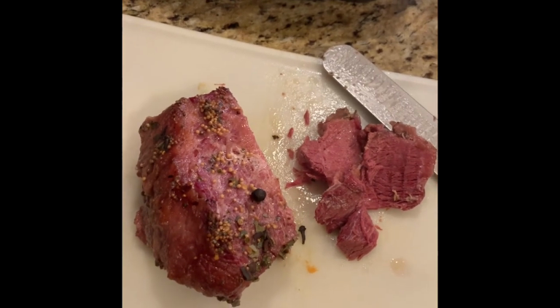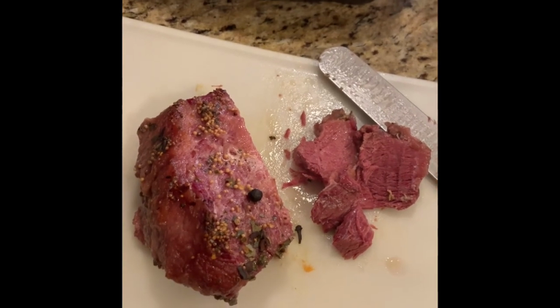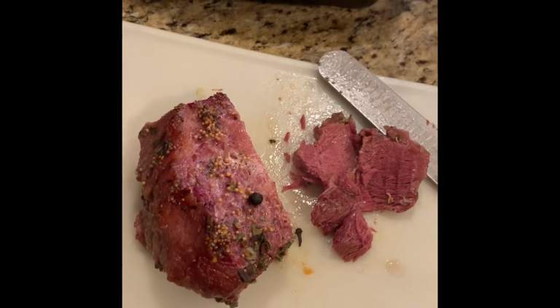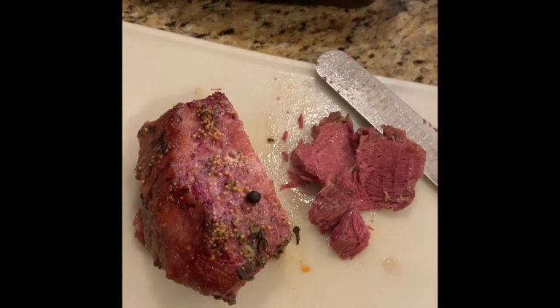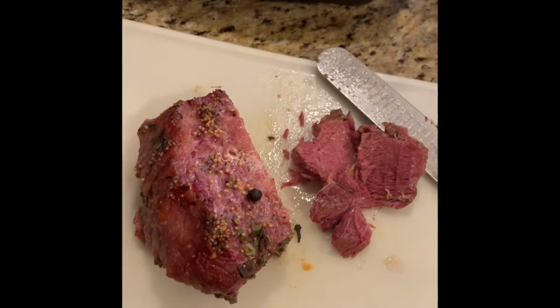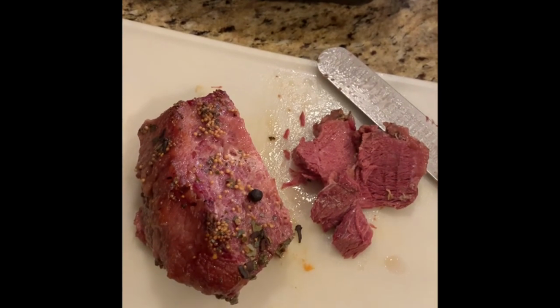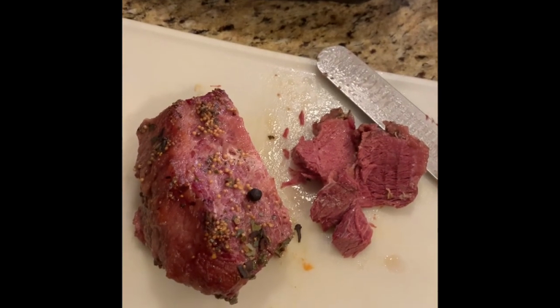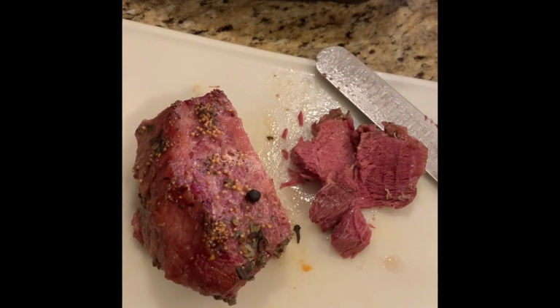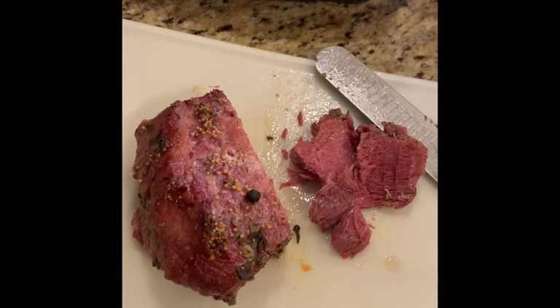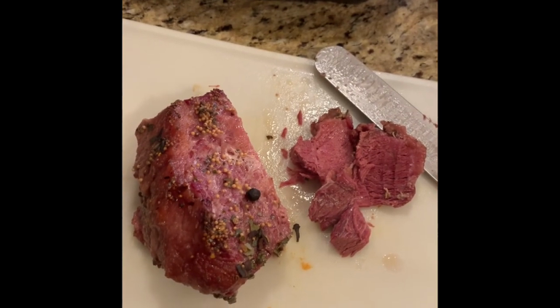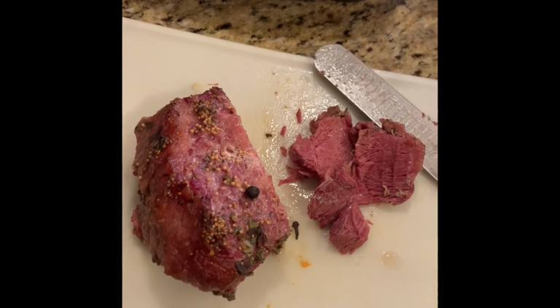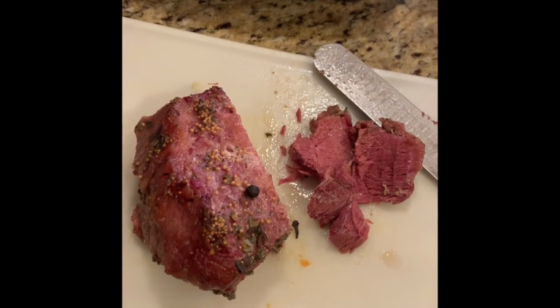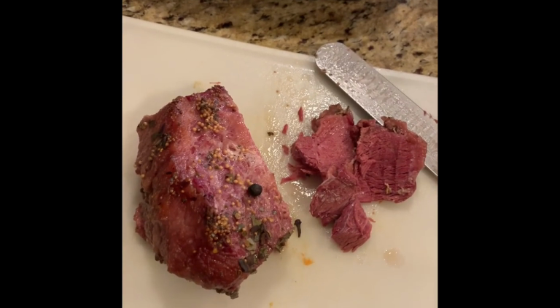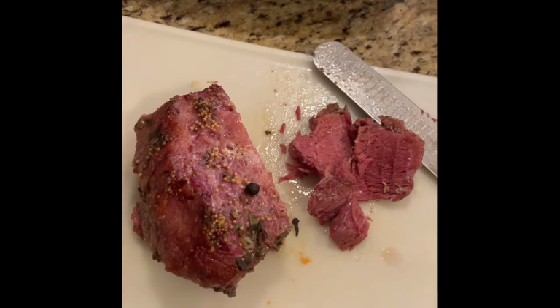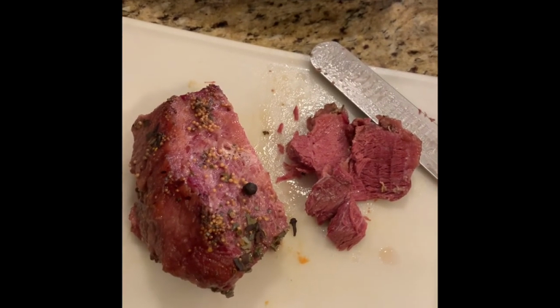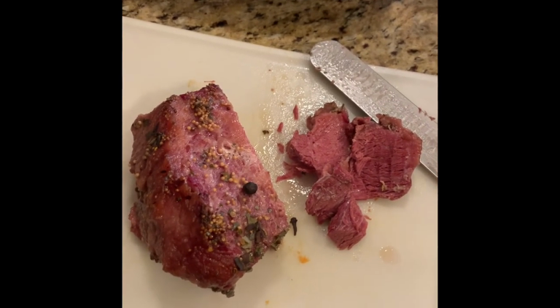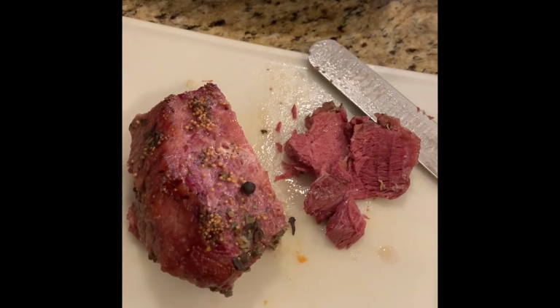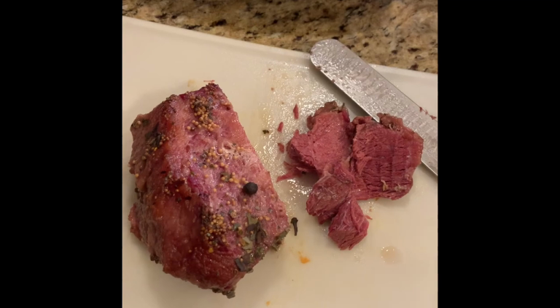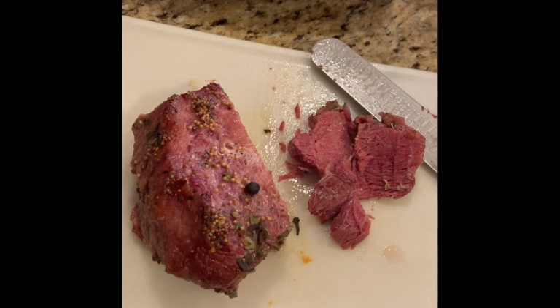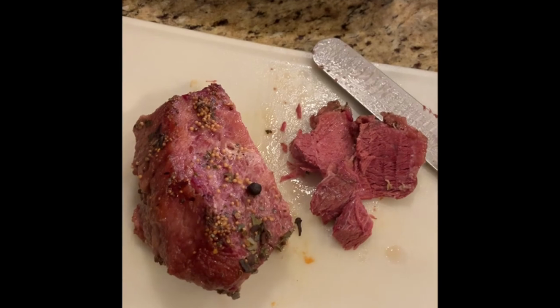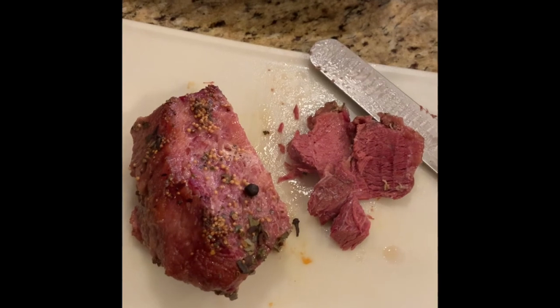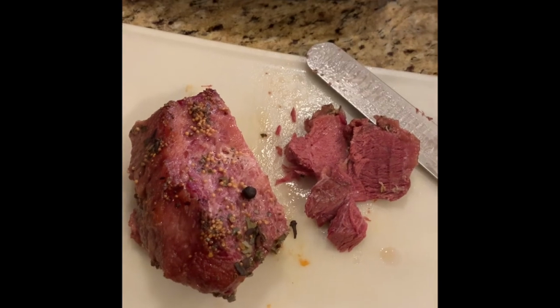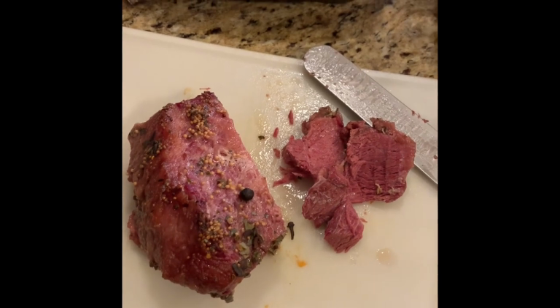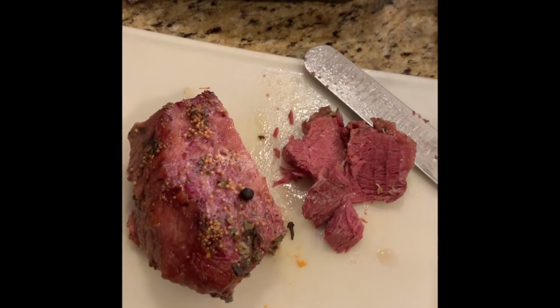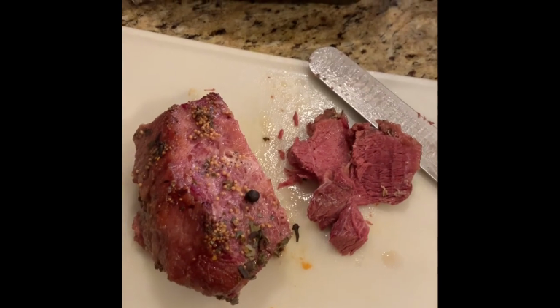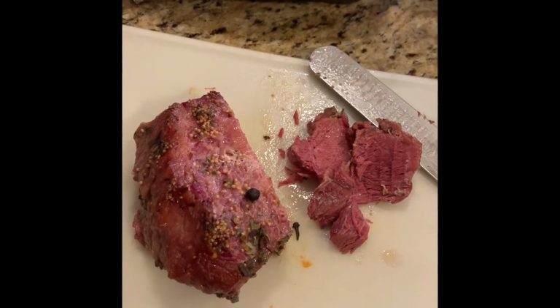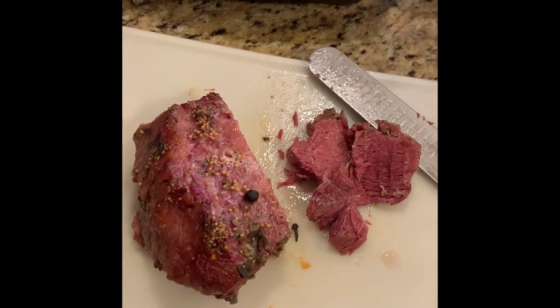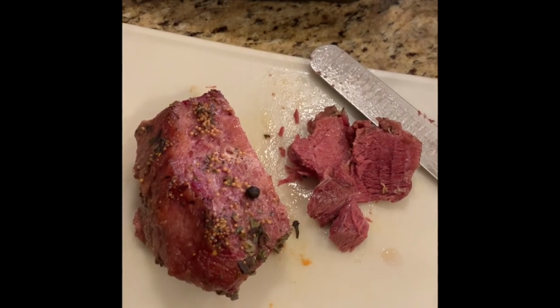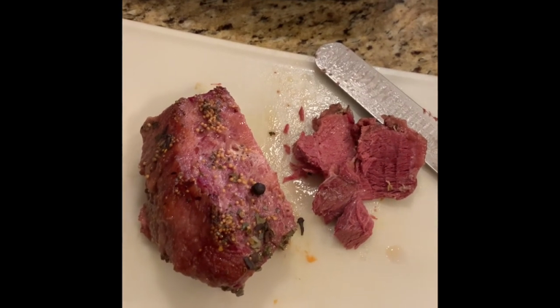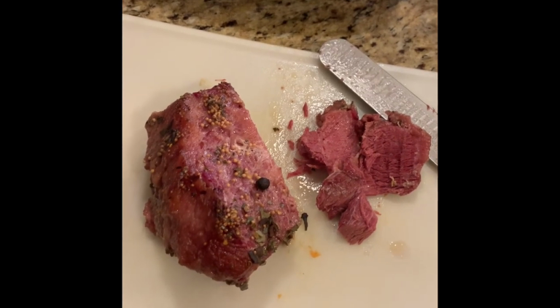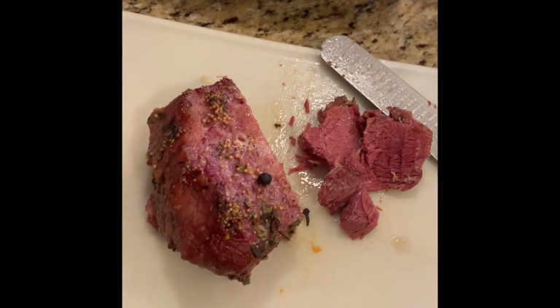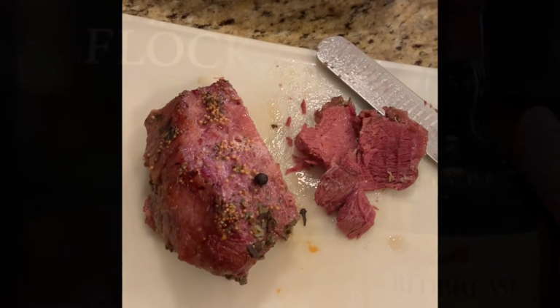Give this recipe a try tomorrow on St. Patty's Day or any day, and hit that like button. Thanks.